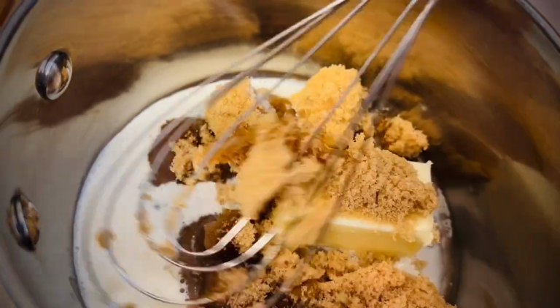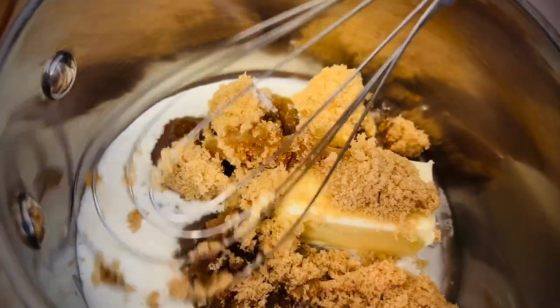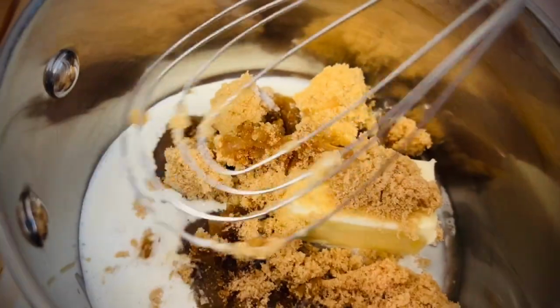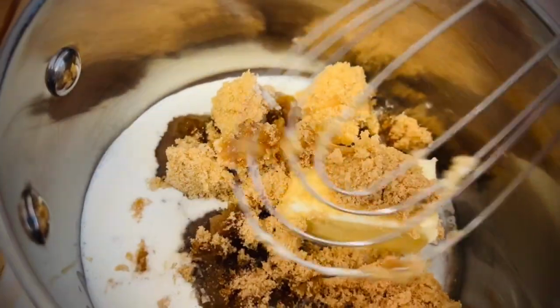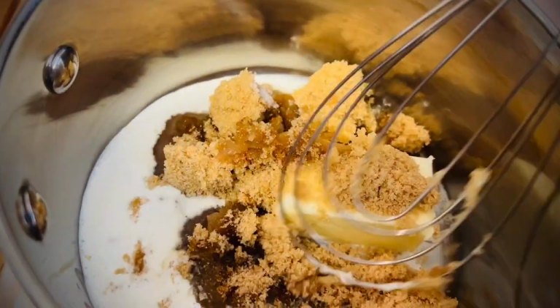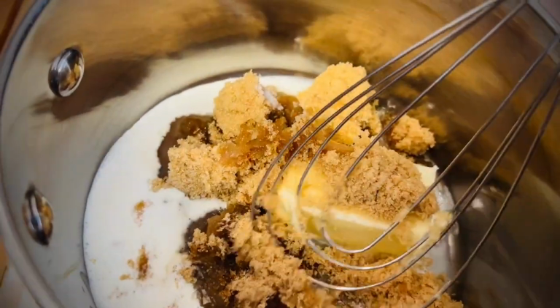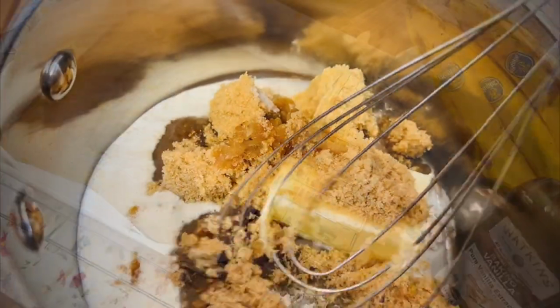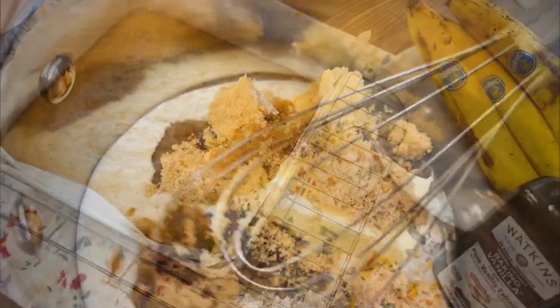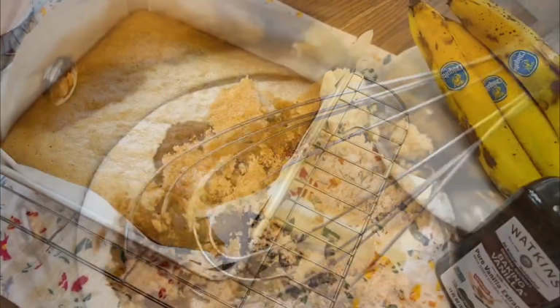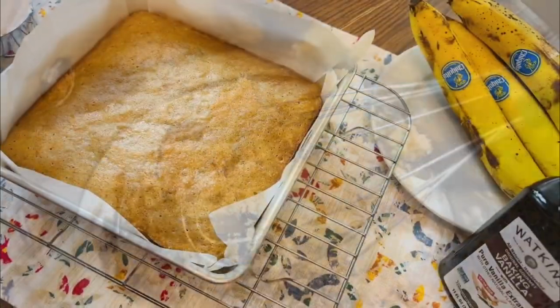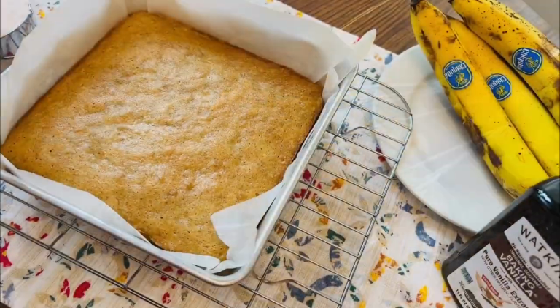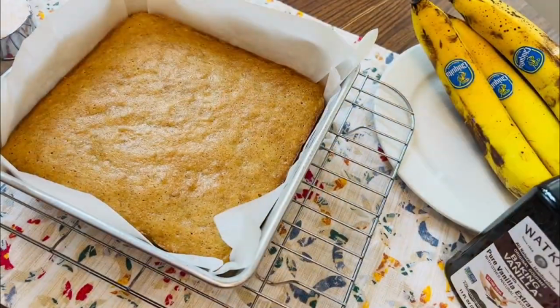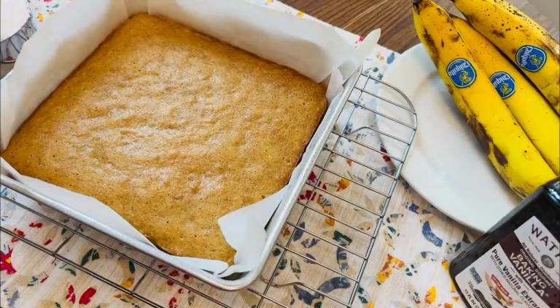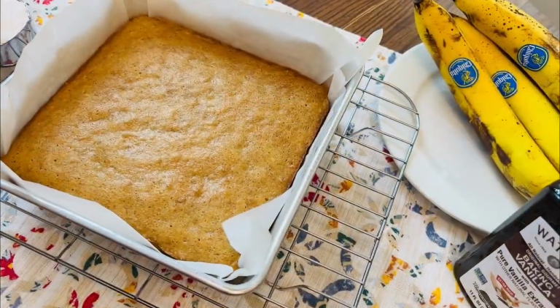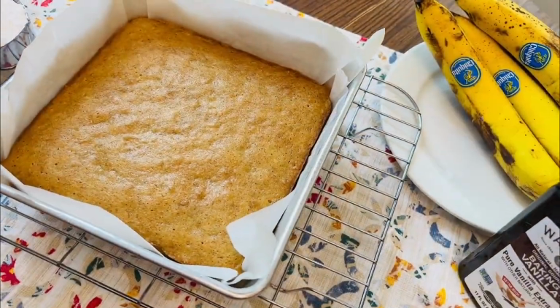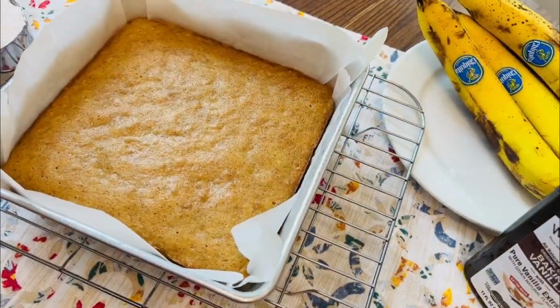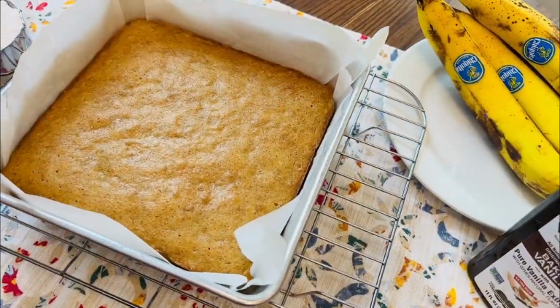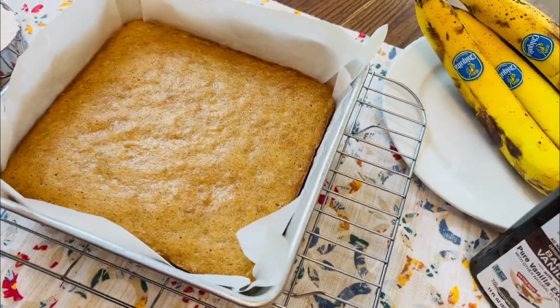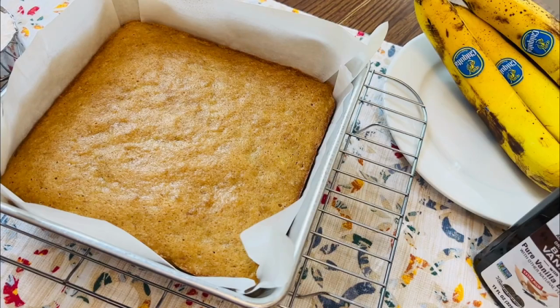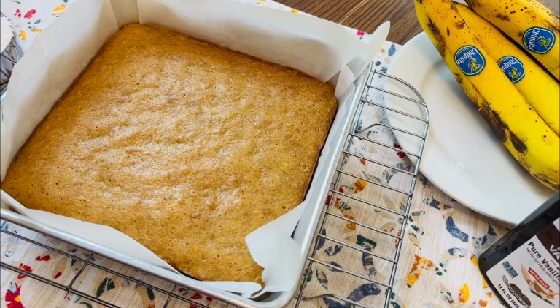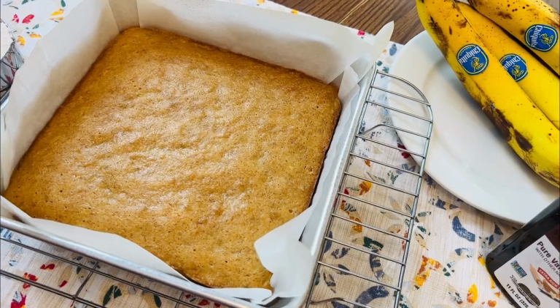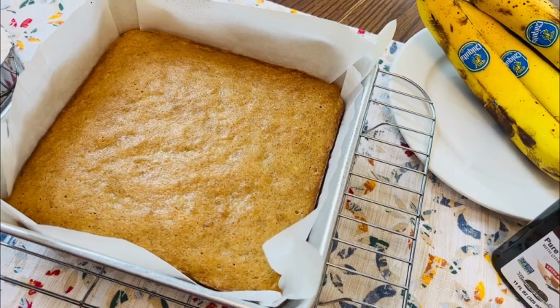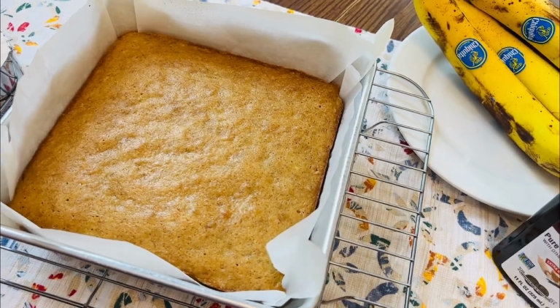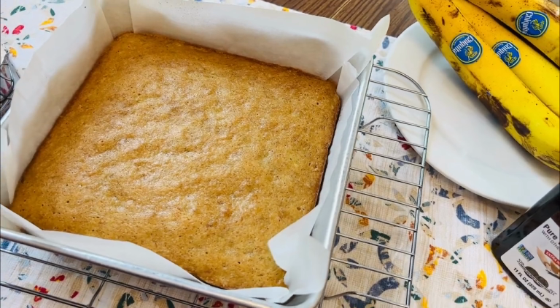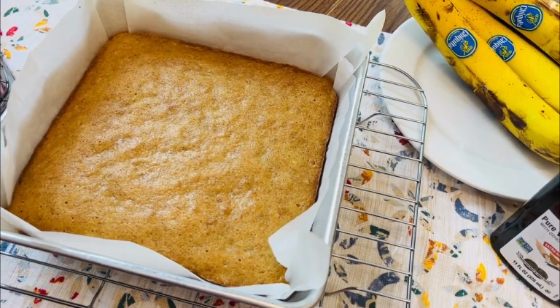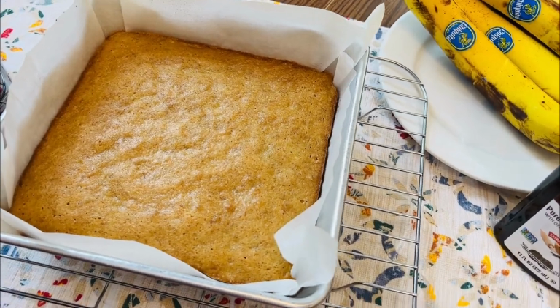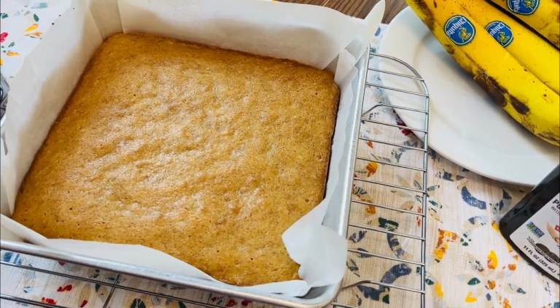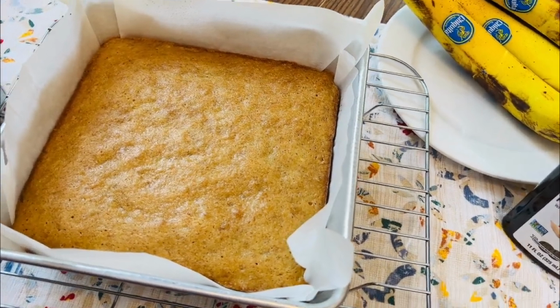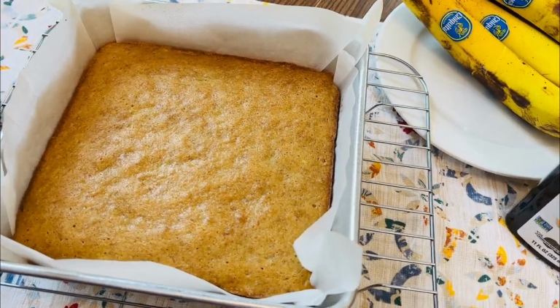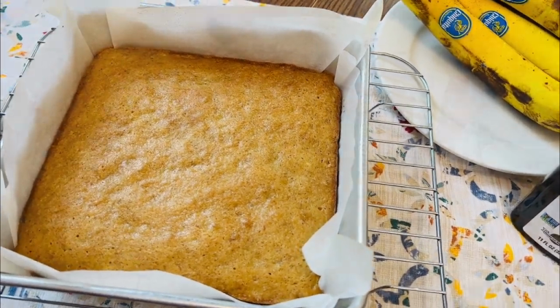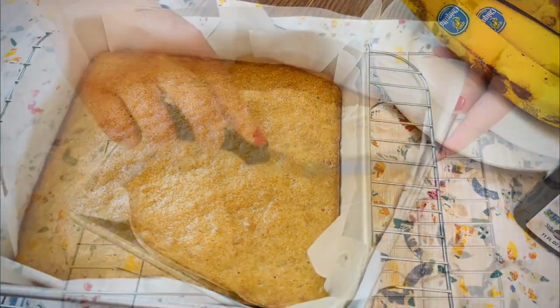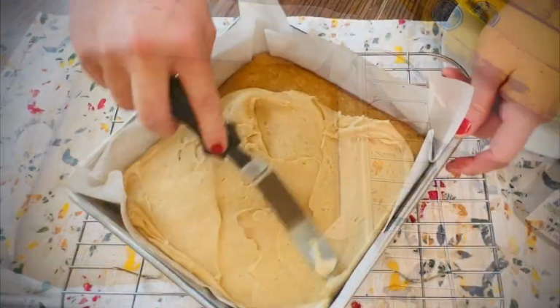These banana bars are so quick and easy to make, you can have an impressive dessert ready in no time at all.